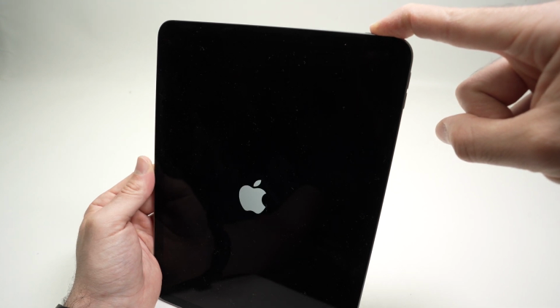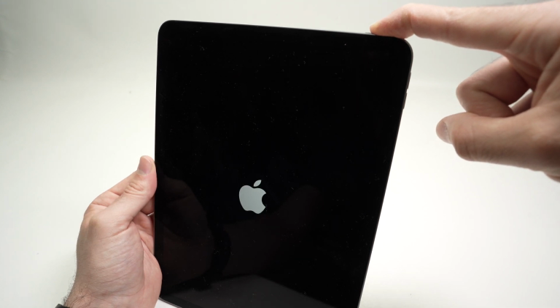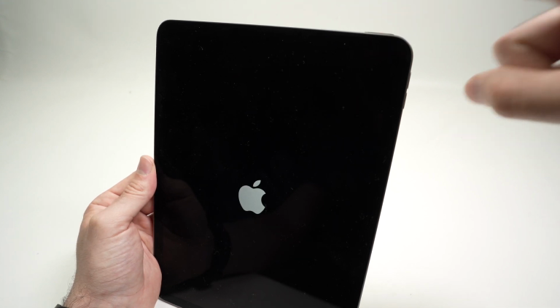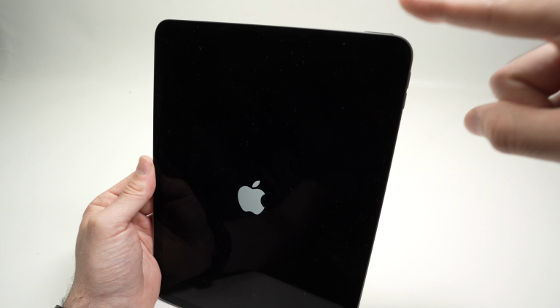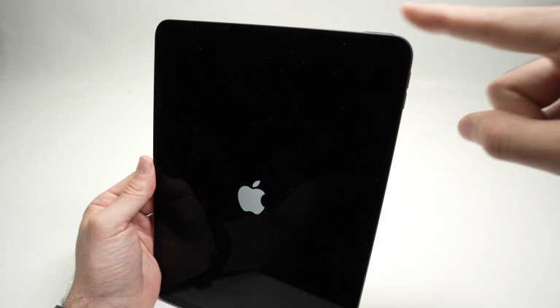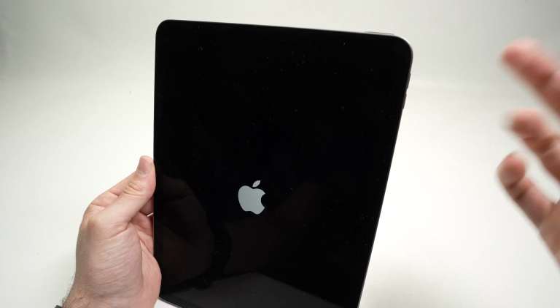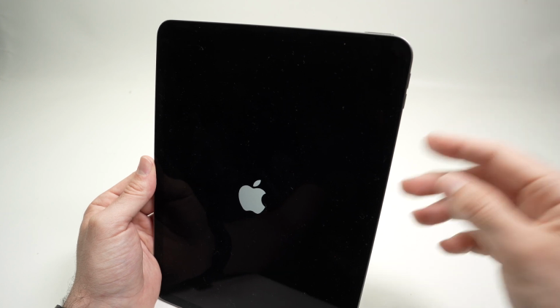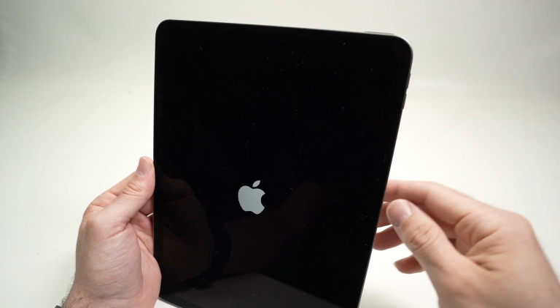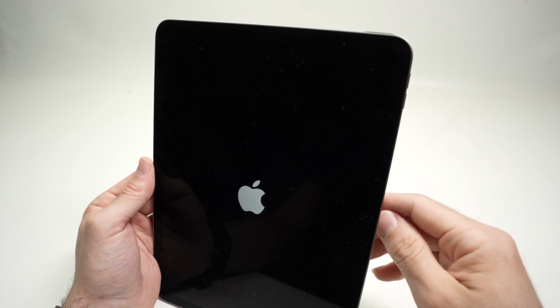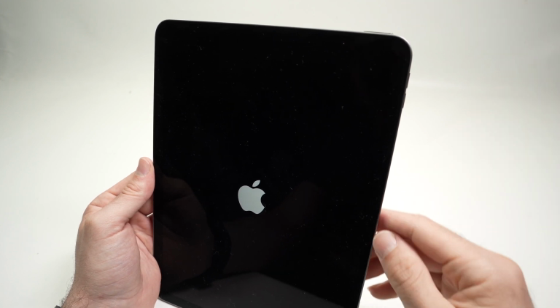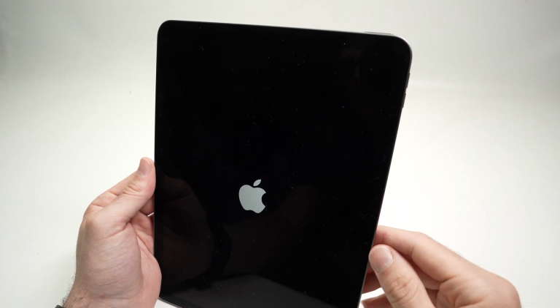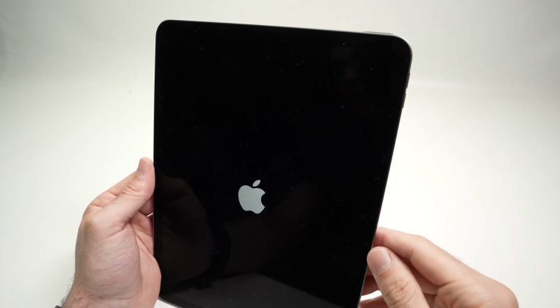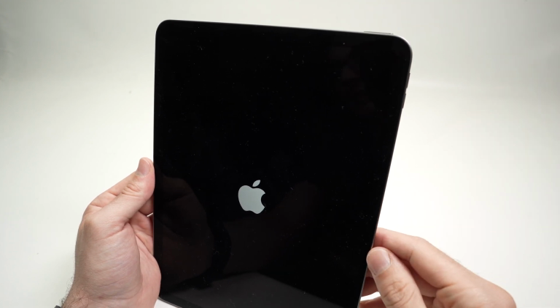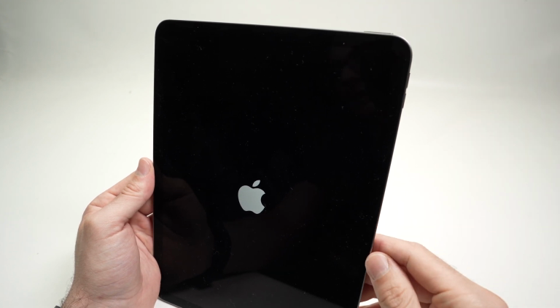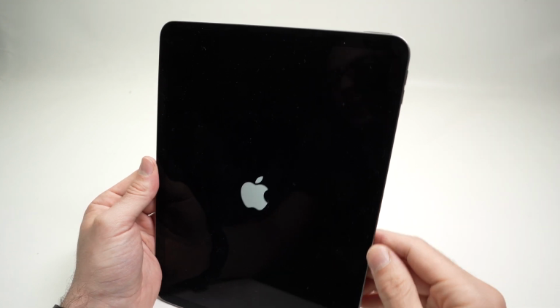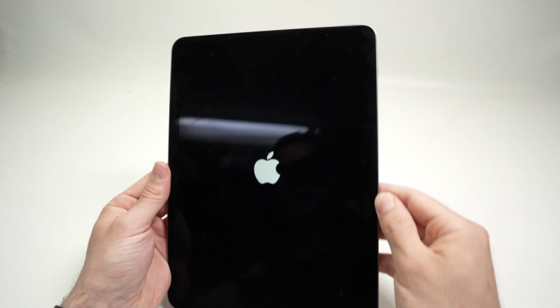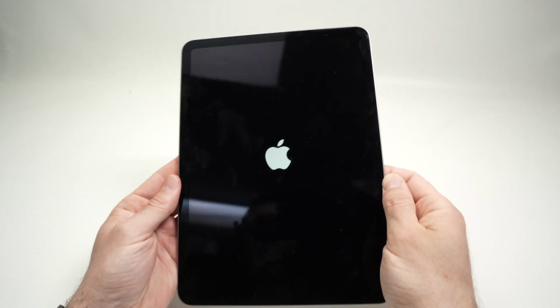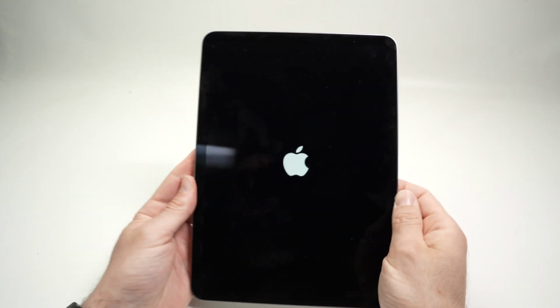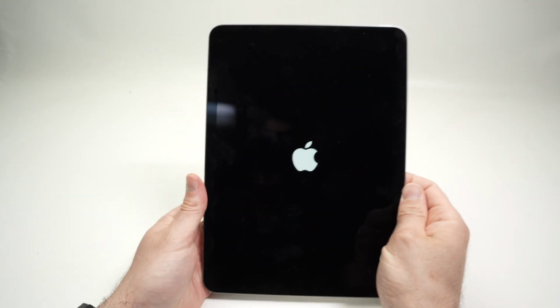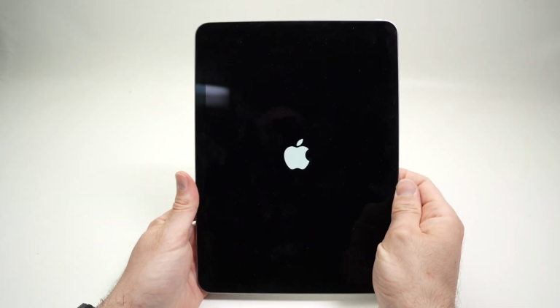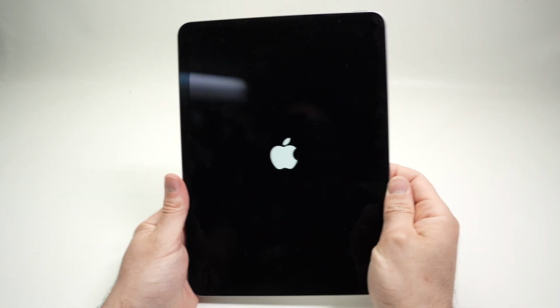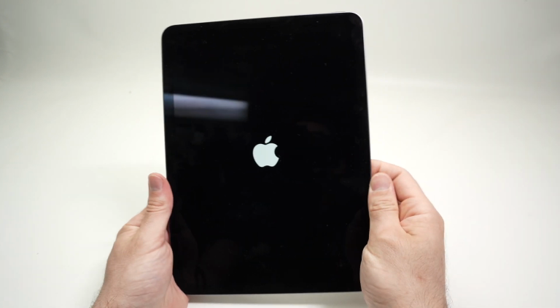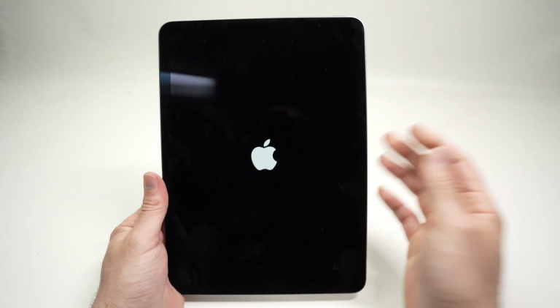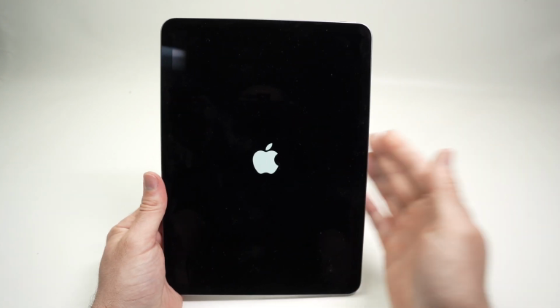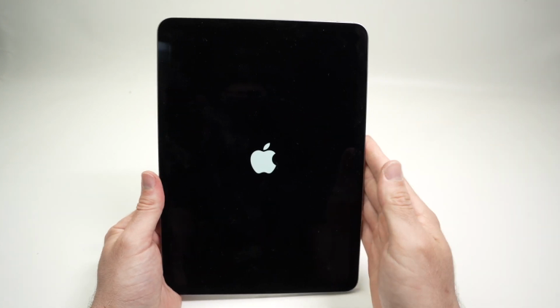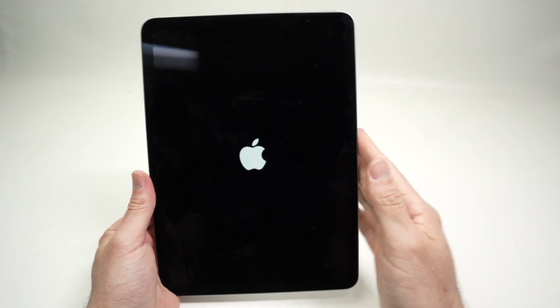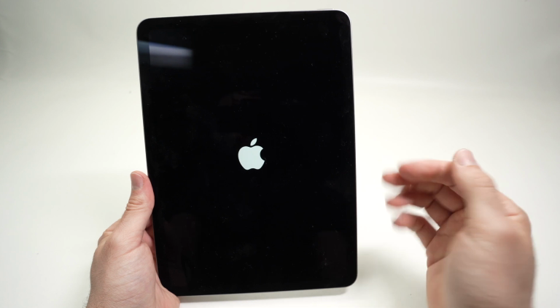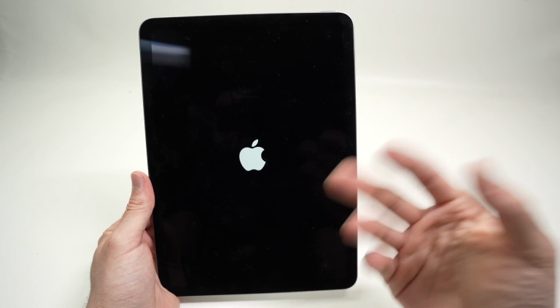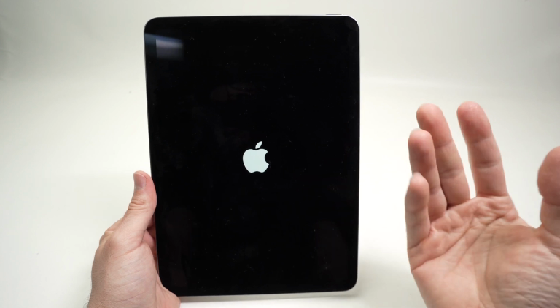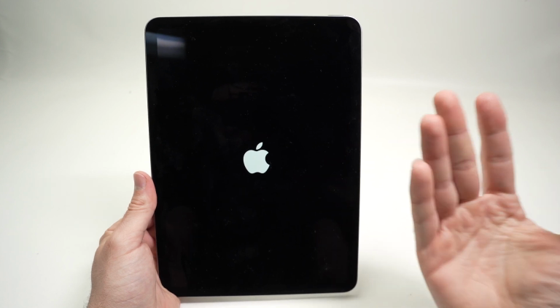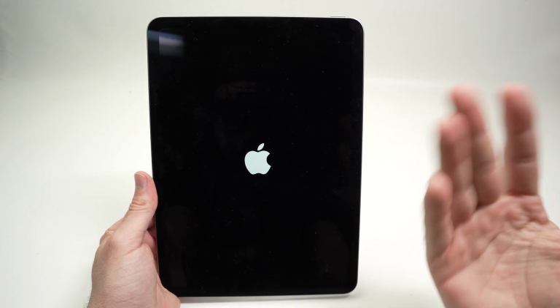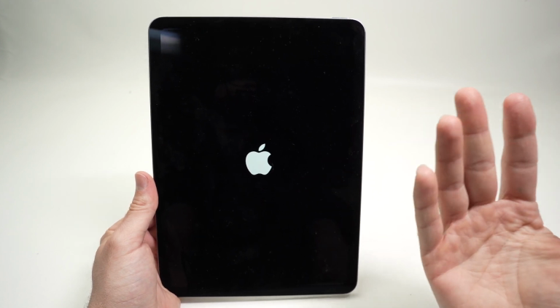Now the Apple logo is there, I can release that button. And now I just have to wait because the iPad will boot up again.